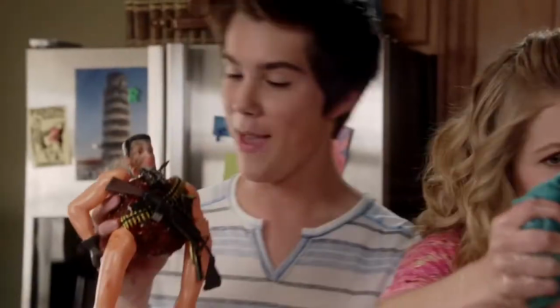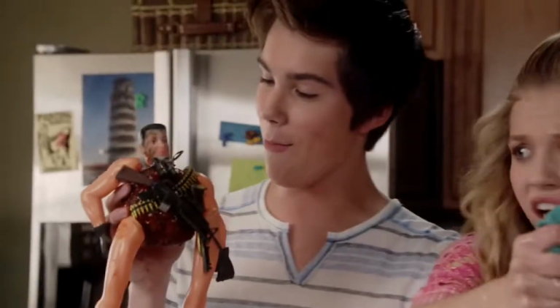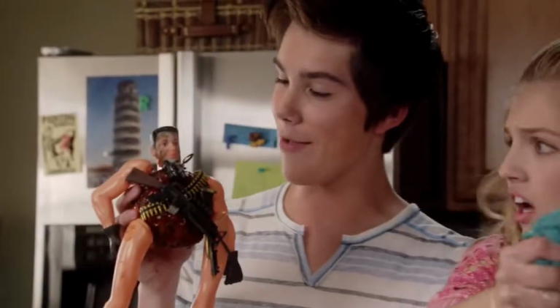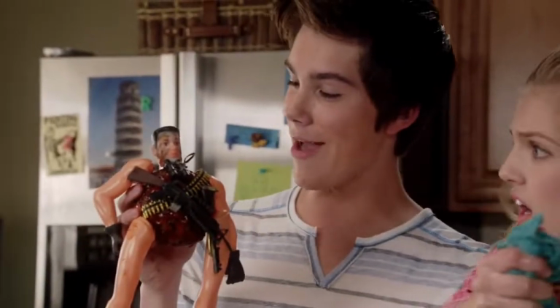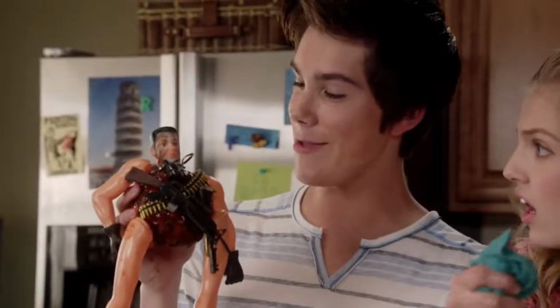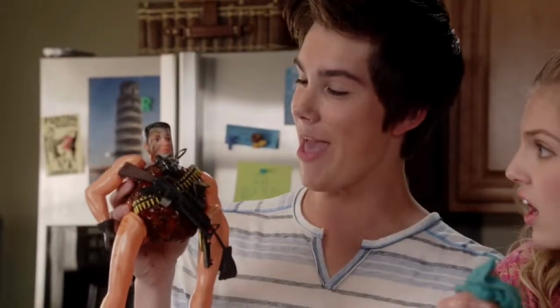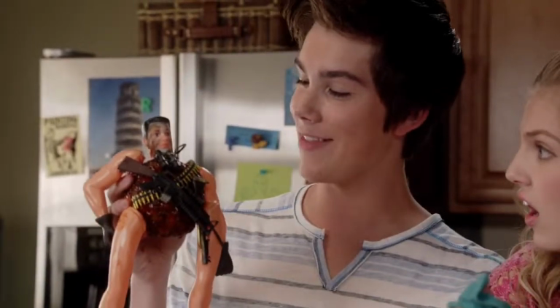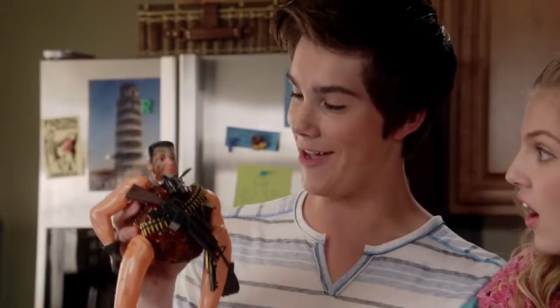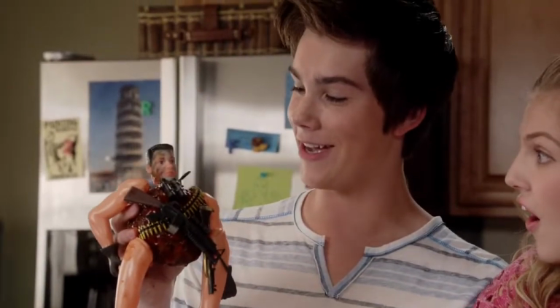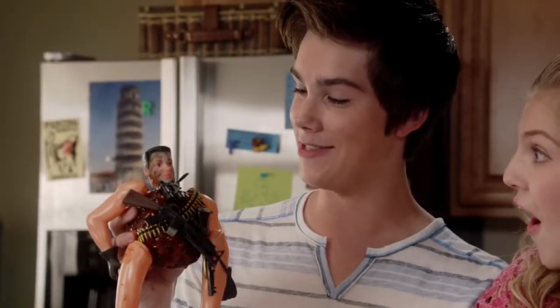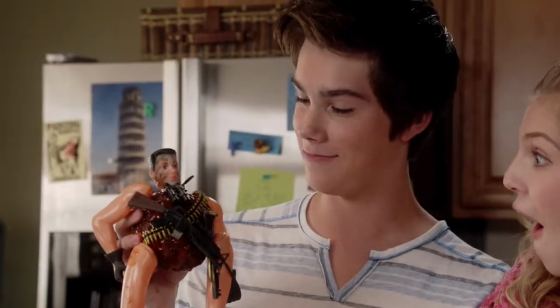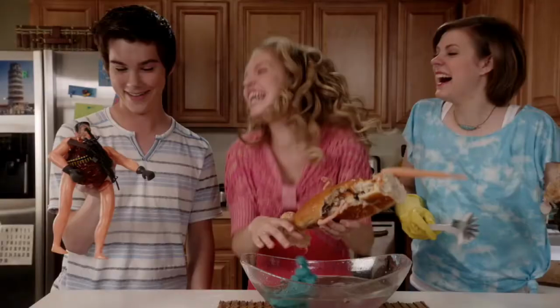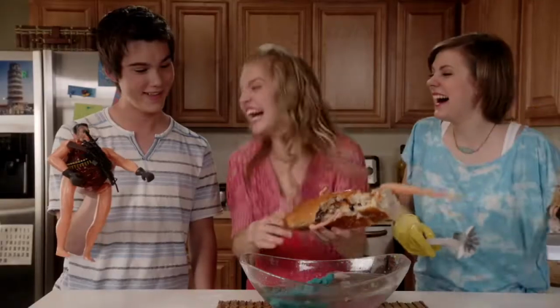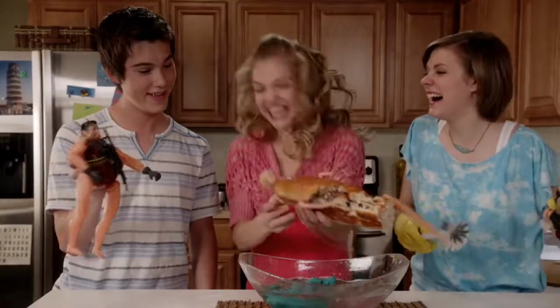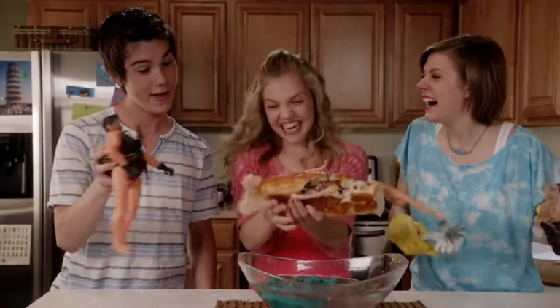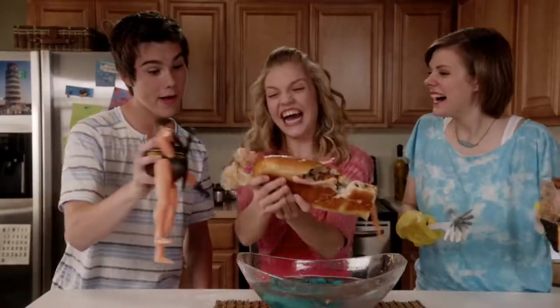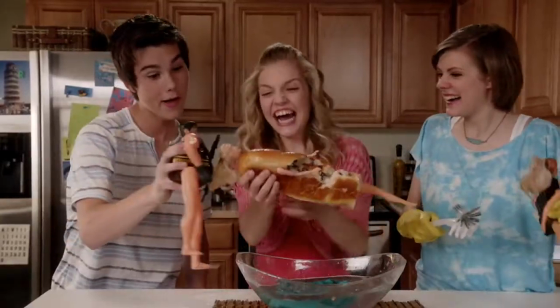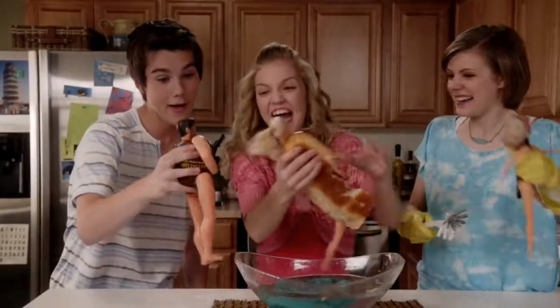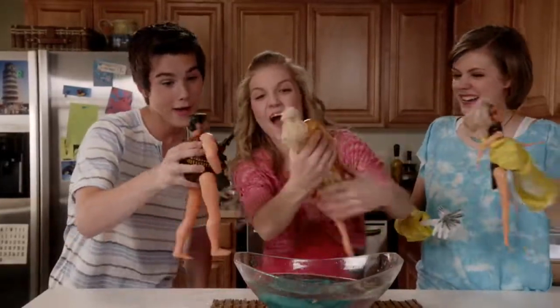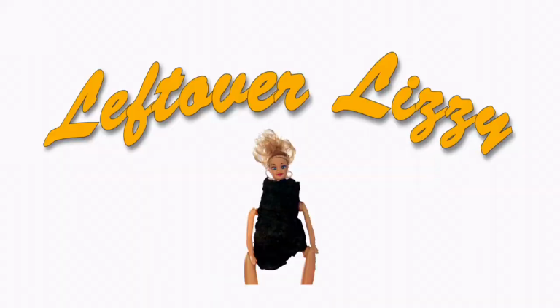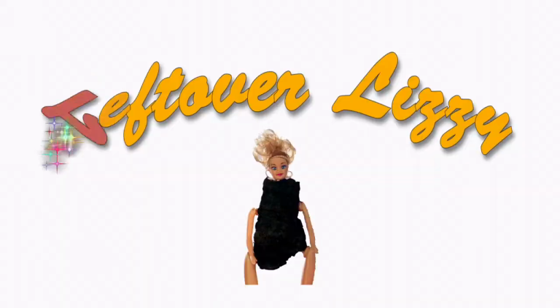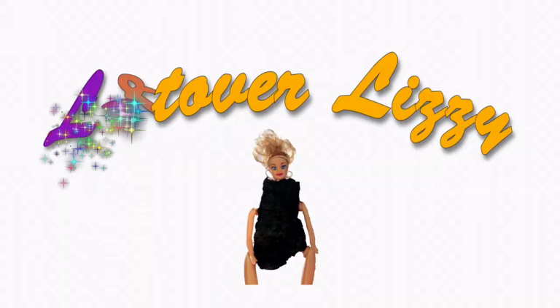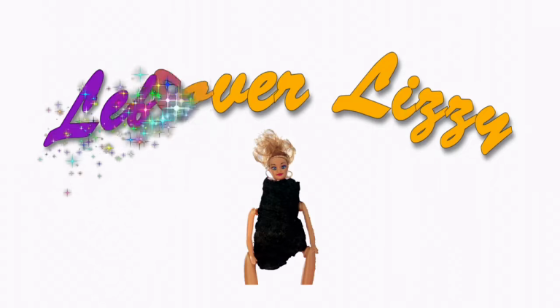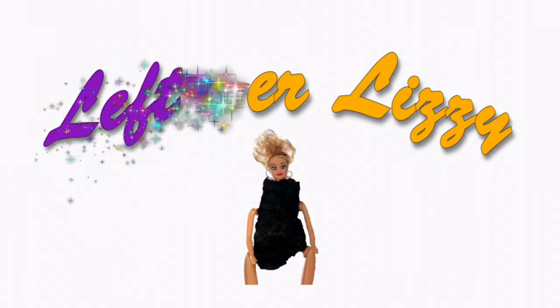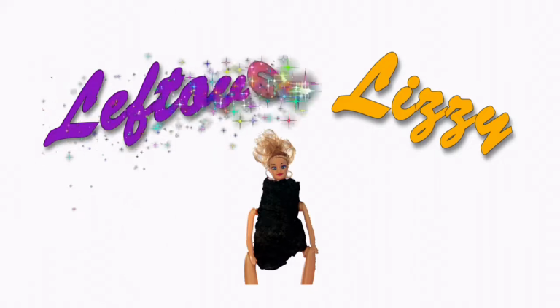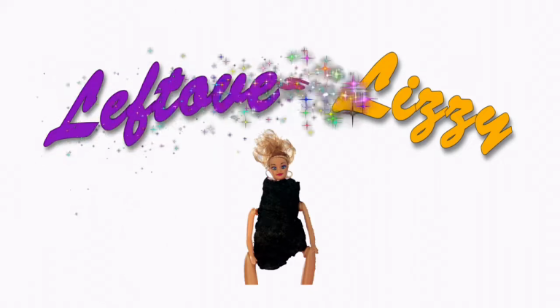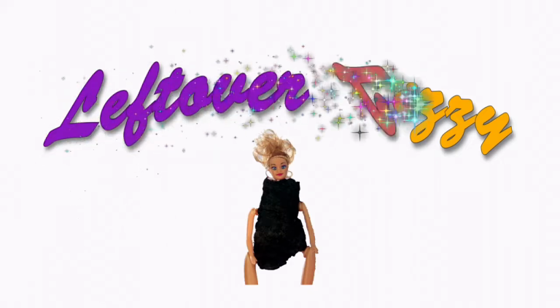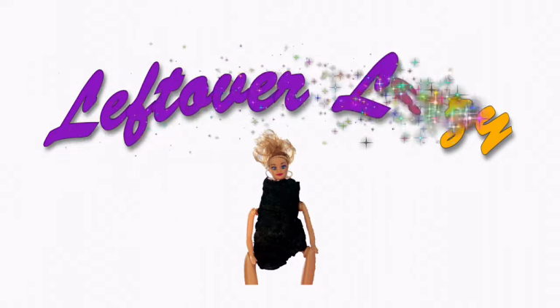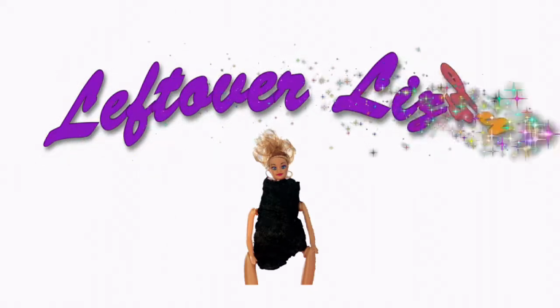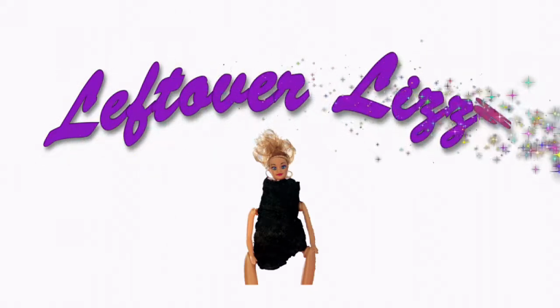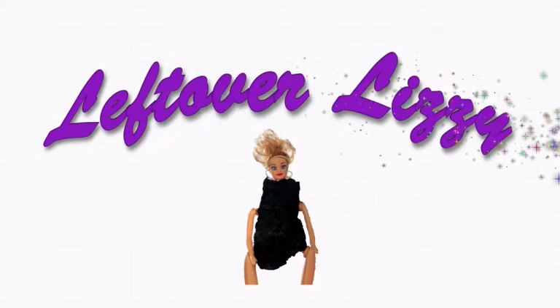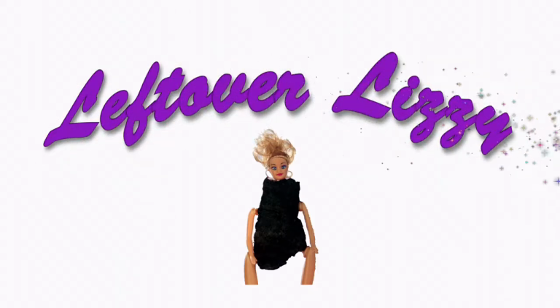How about Doggy Bag Dug? Yay! Leftover Lizzy, because playing never goes bad!